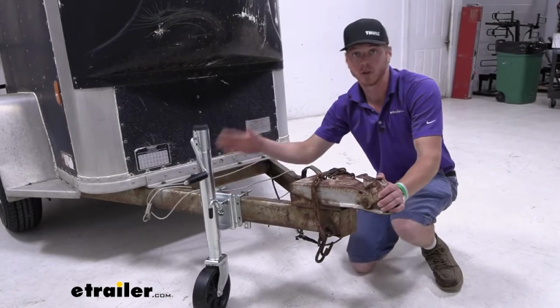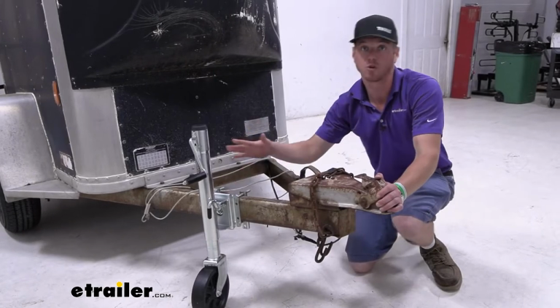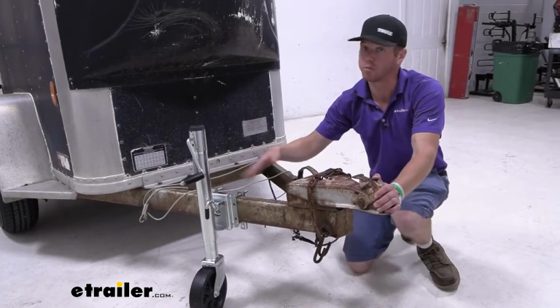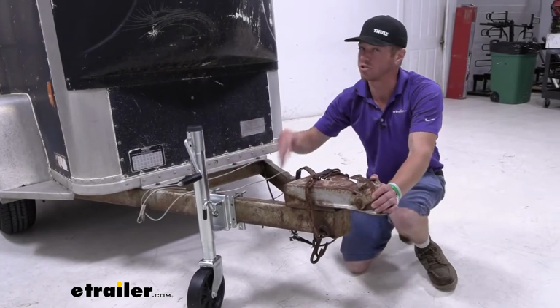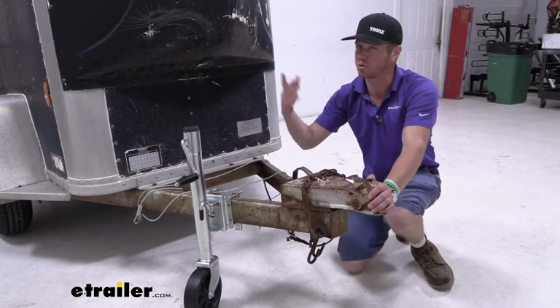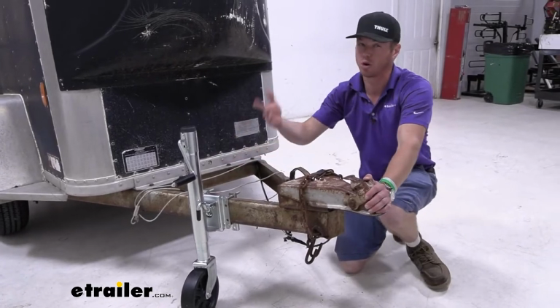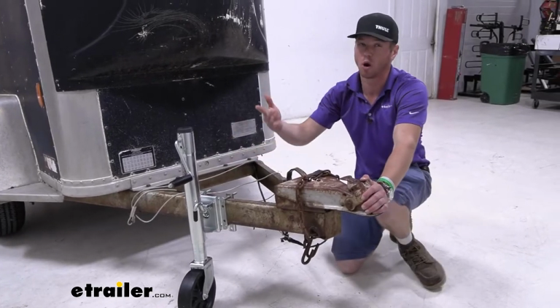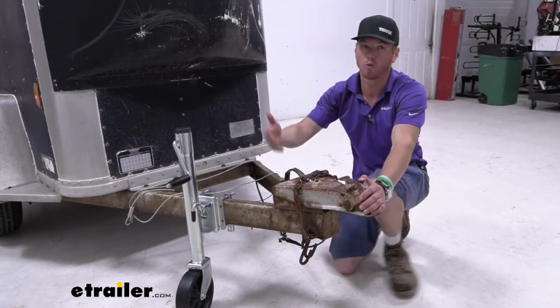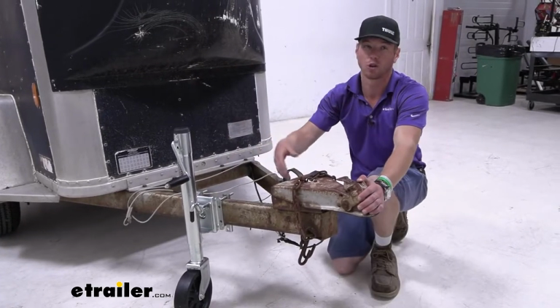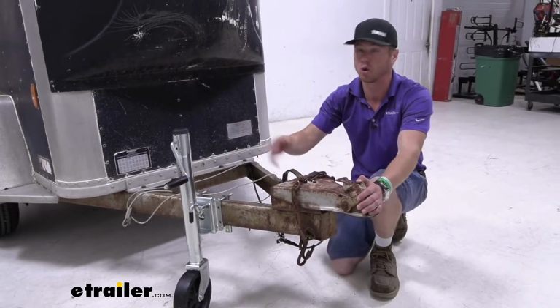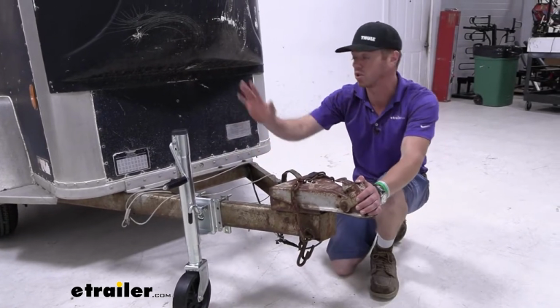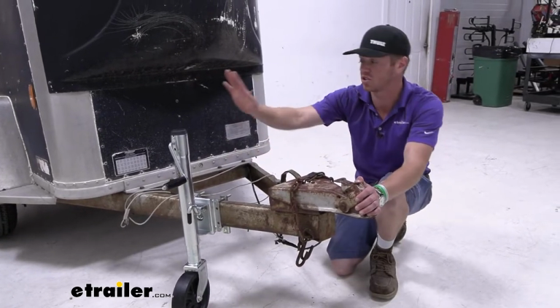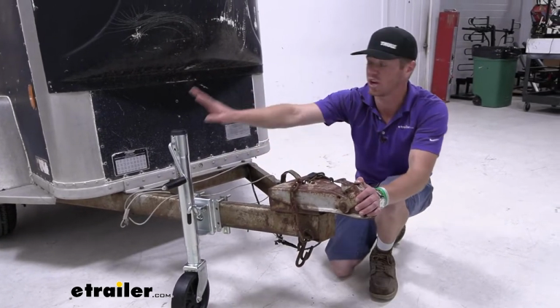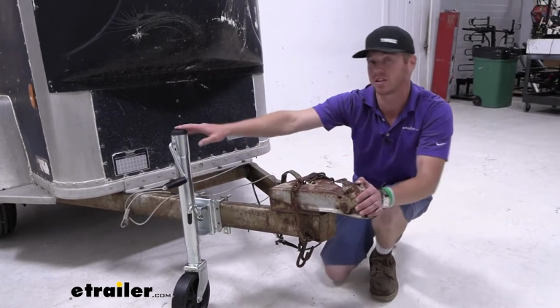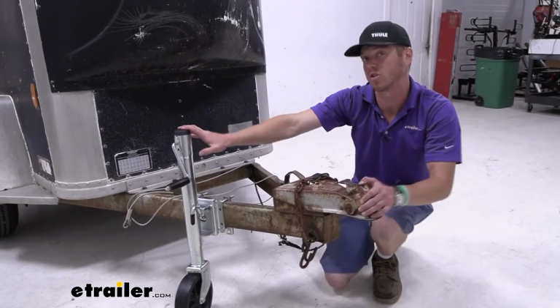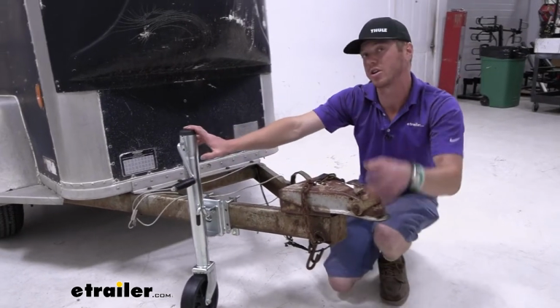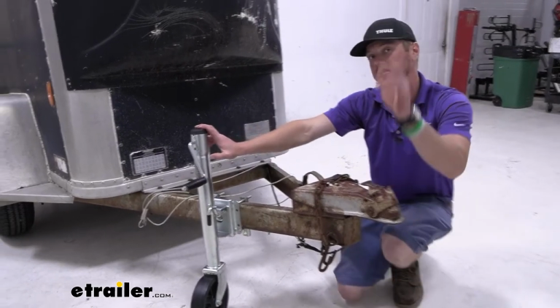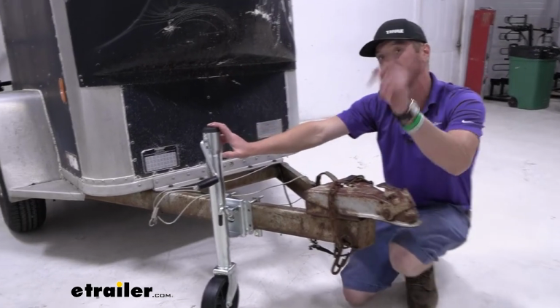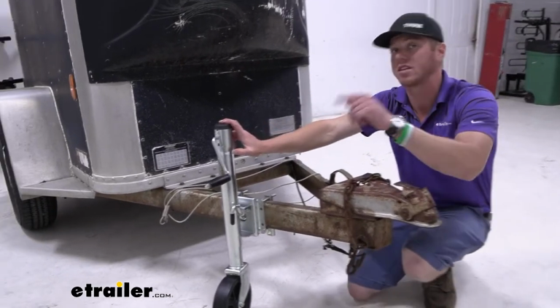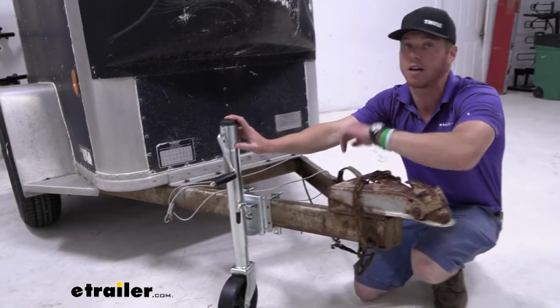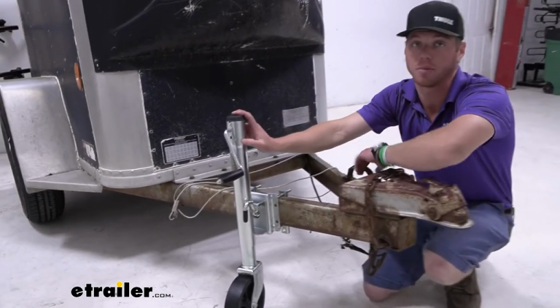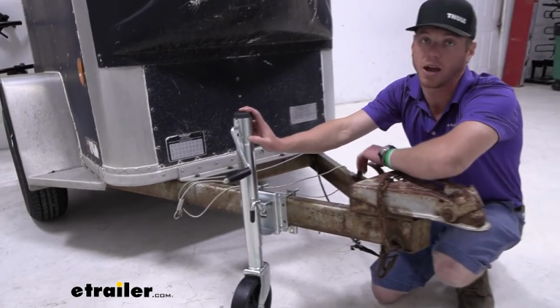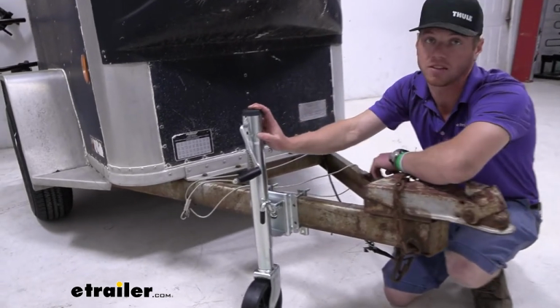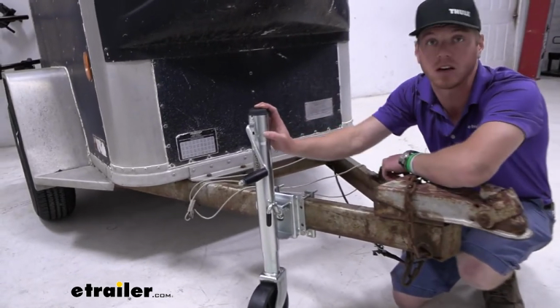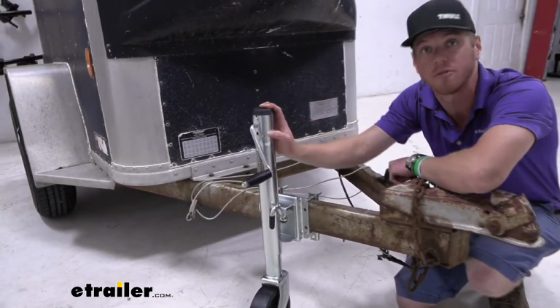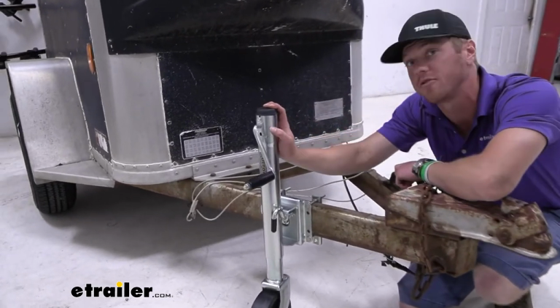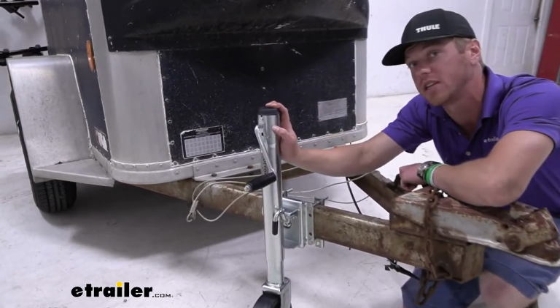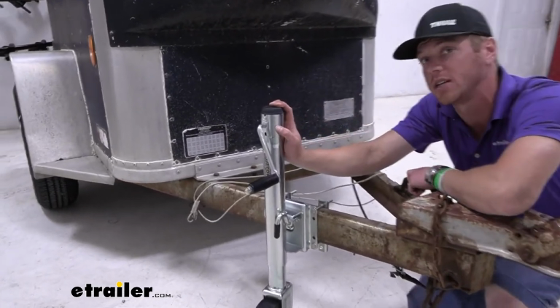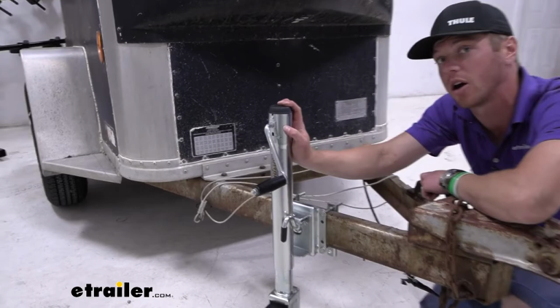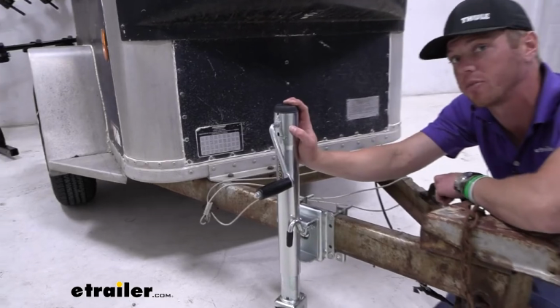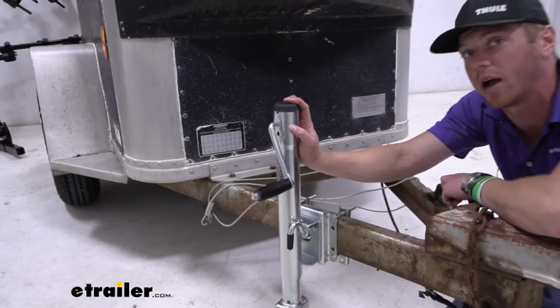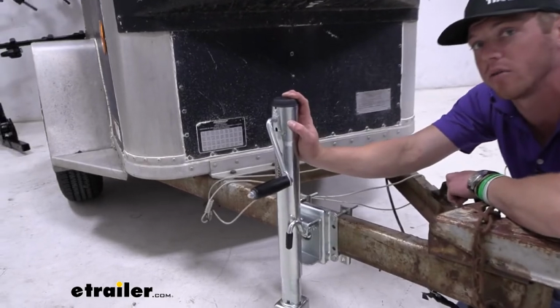We do want to make sure we don't overload this jack, because it does have a capacity of 1,500 pounds.